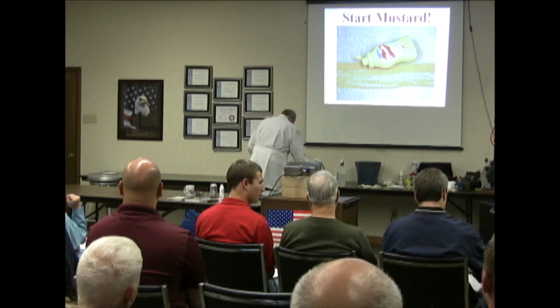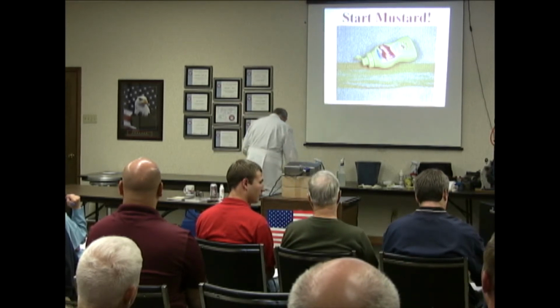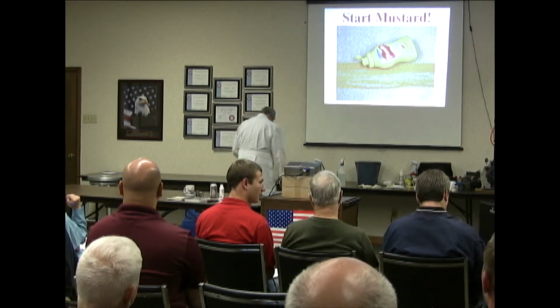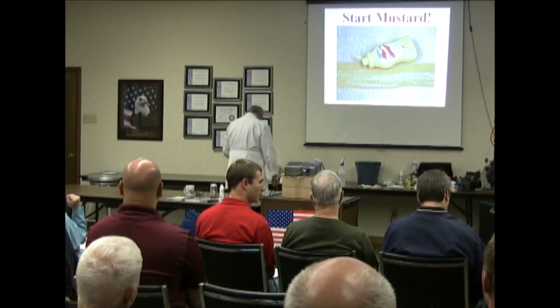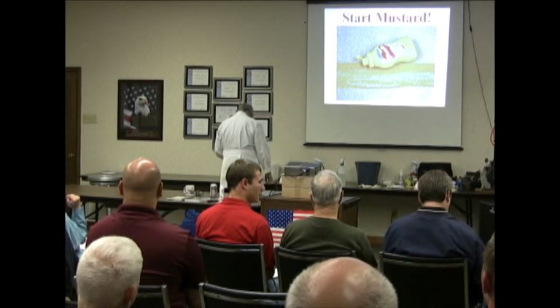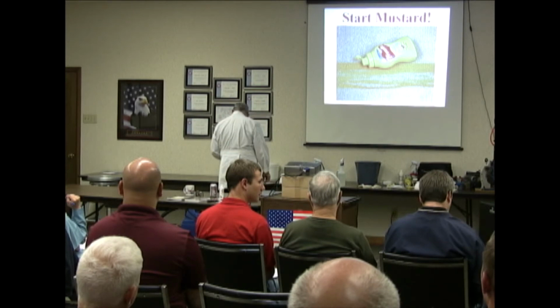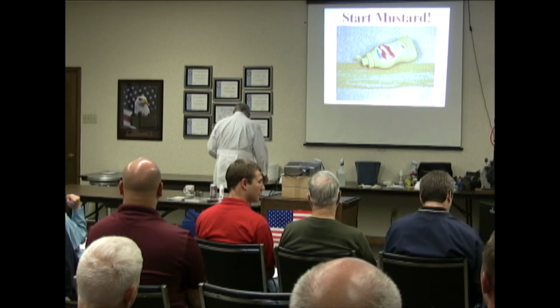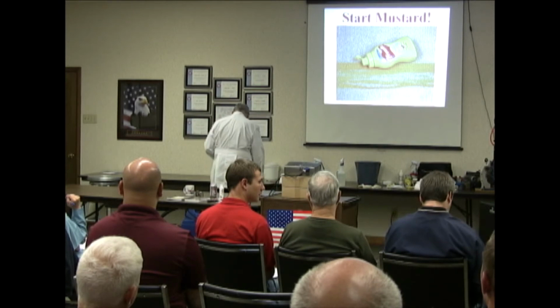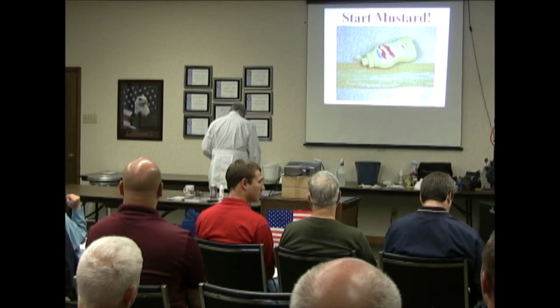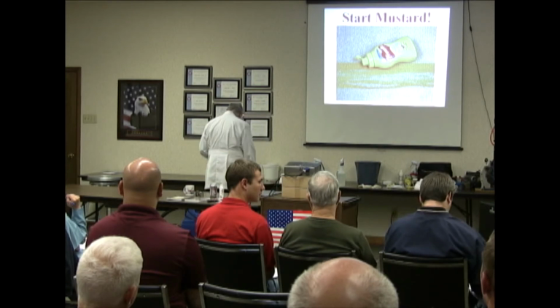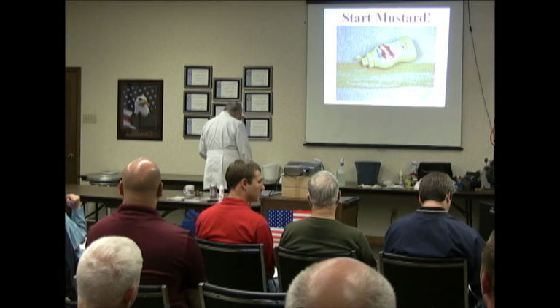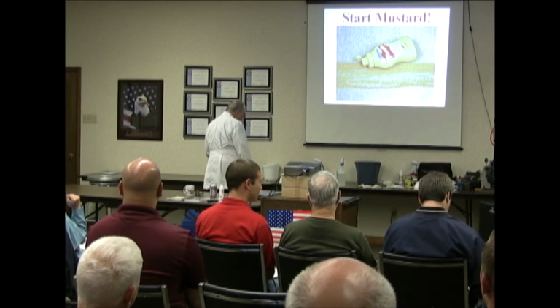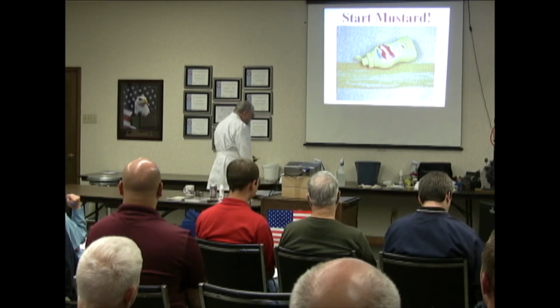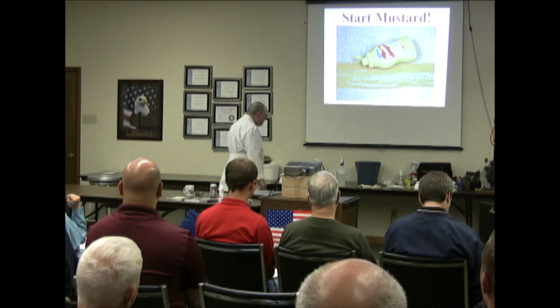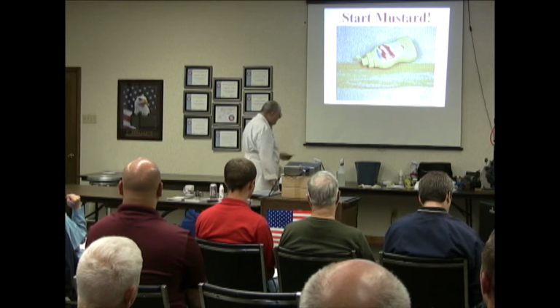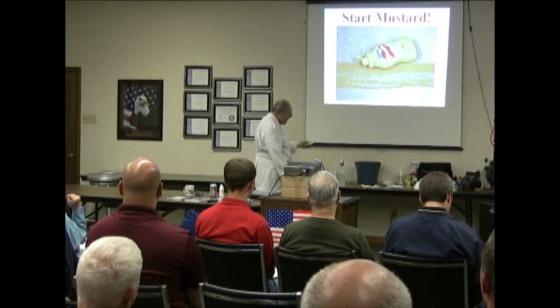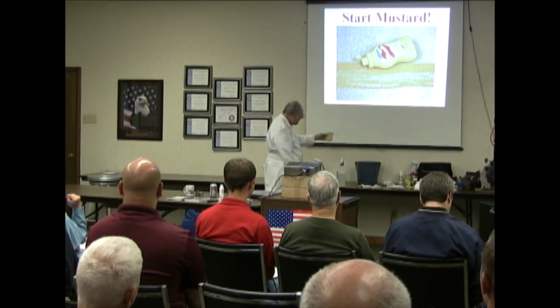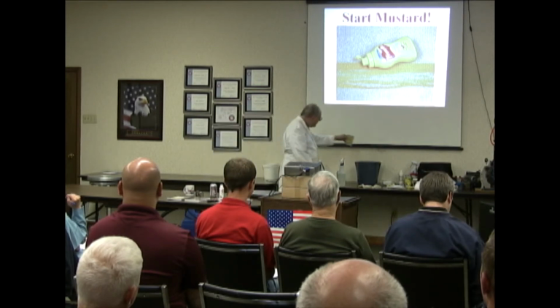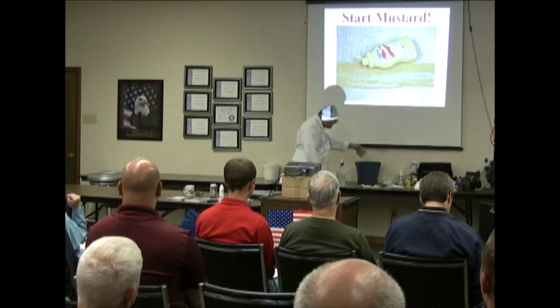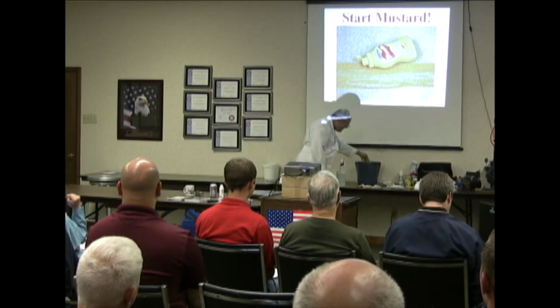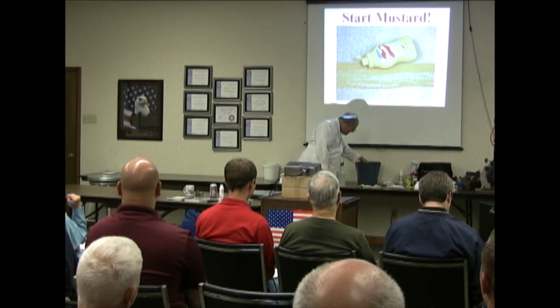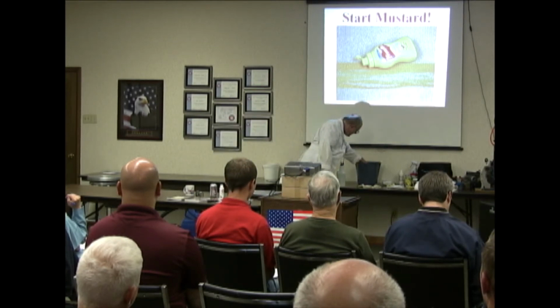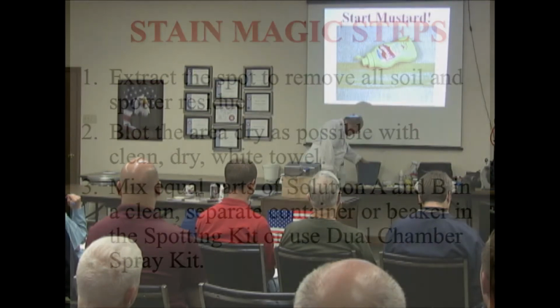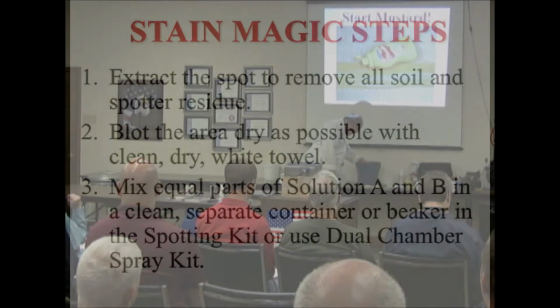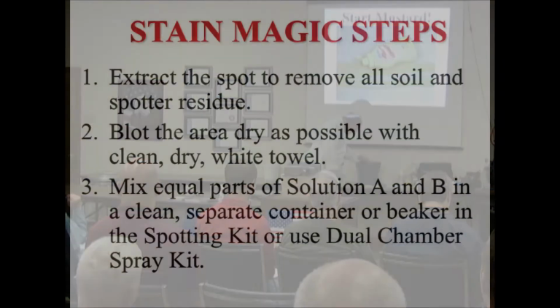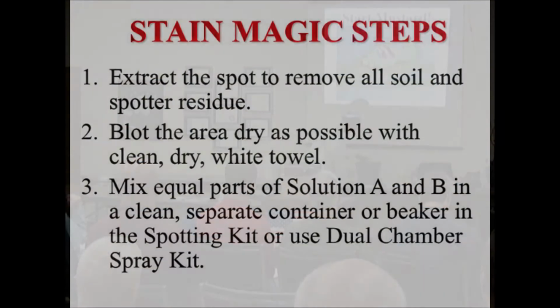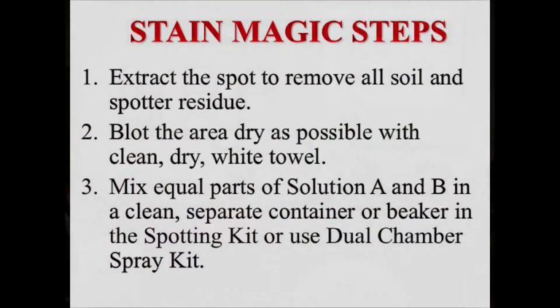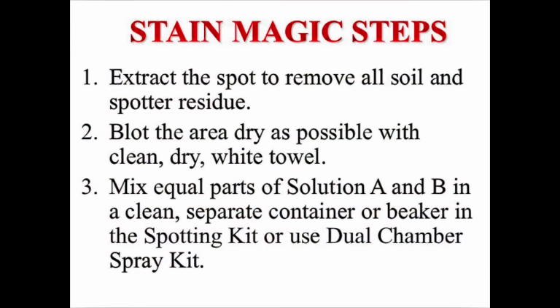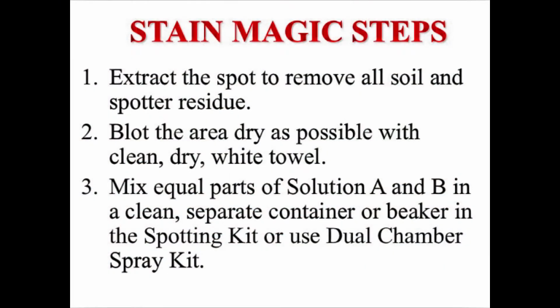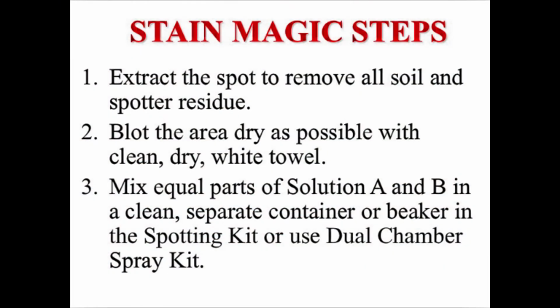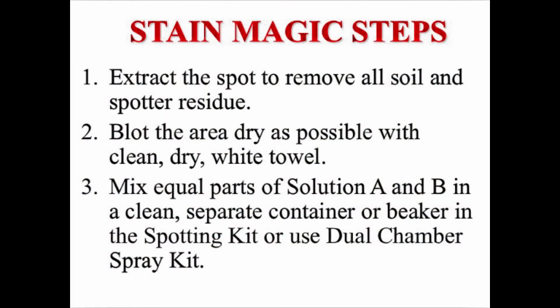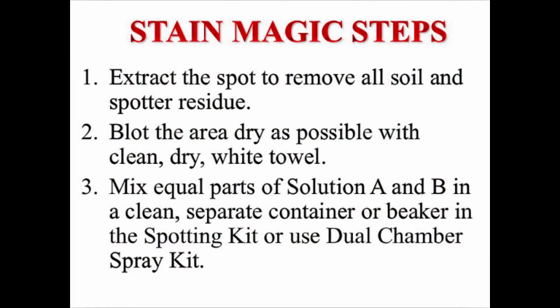We'll extract it. It's not worth all the bother, so I'll just put it in here and rinse it out good.